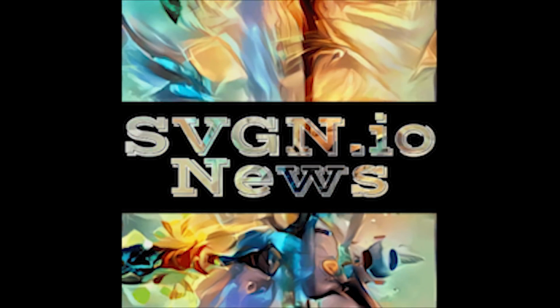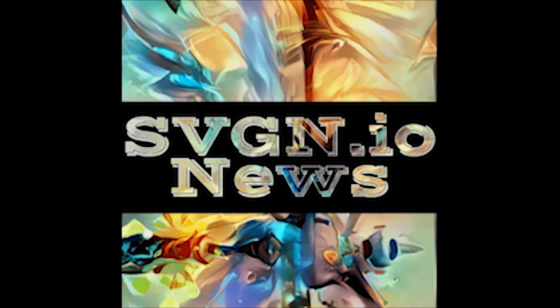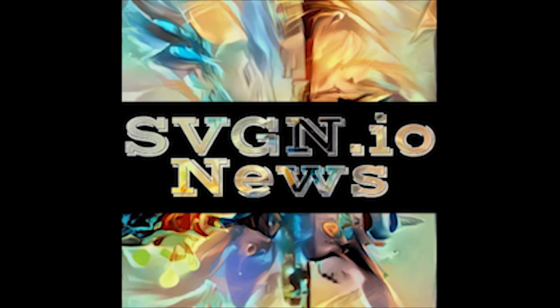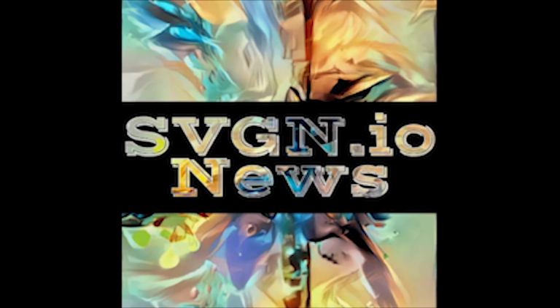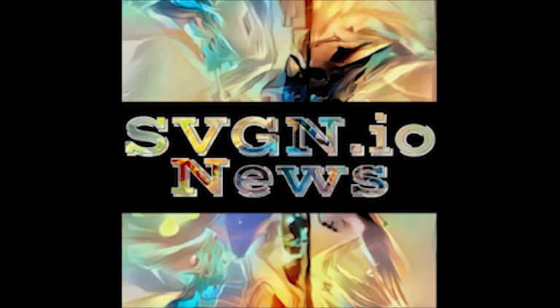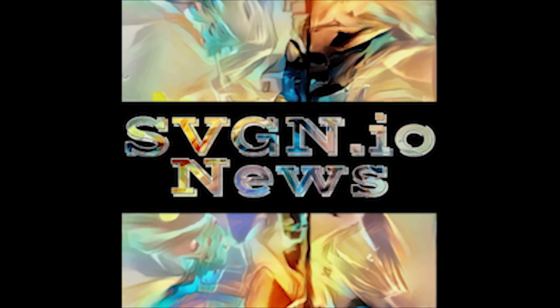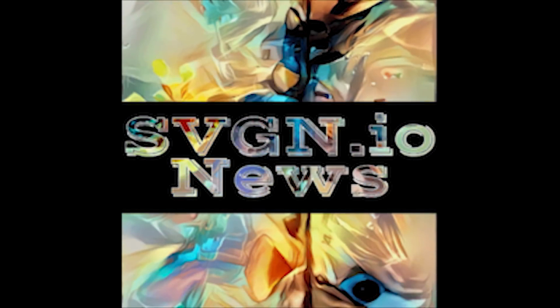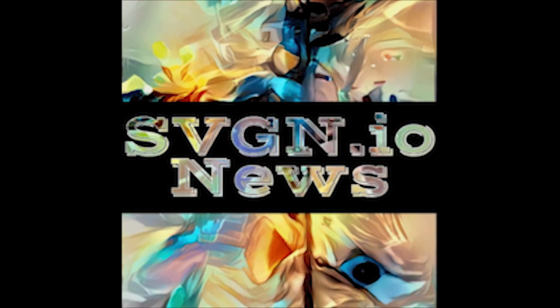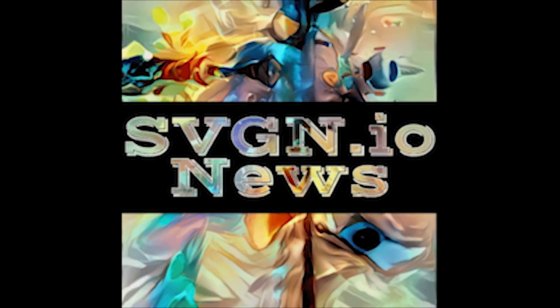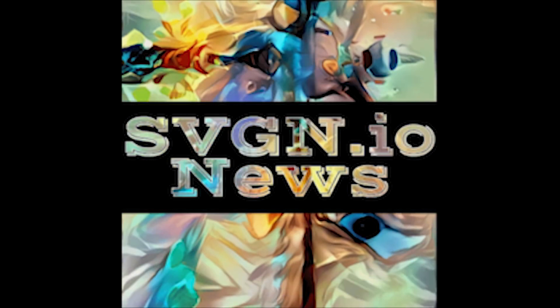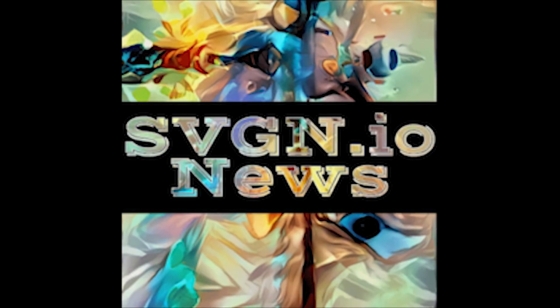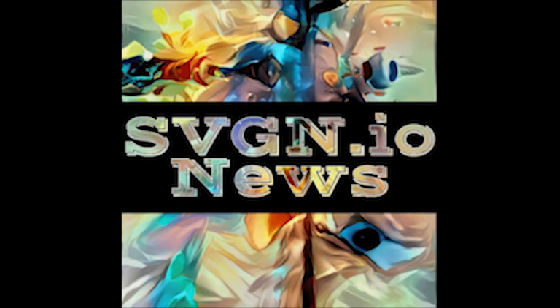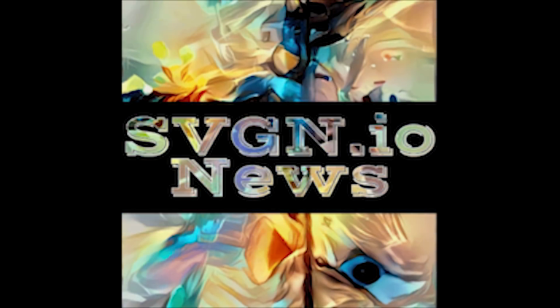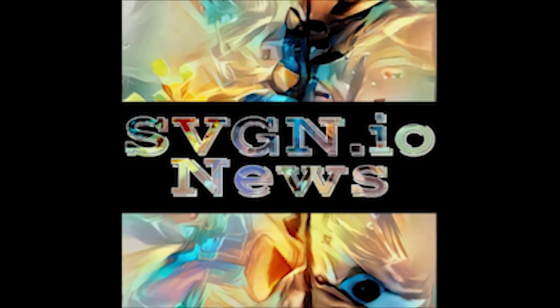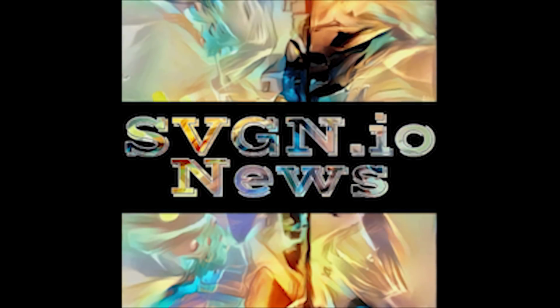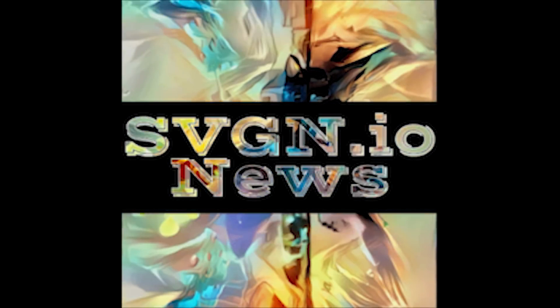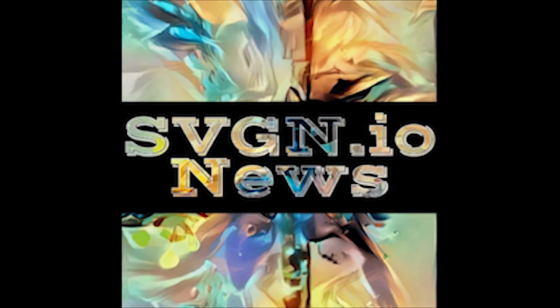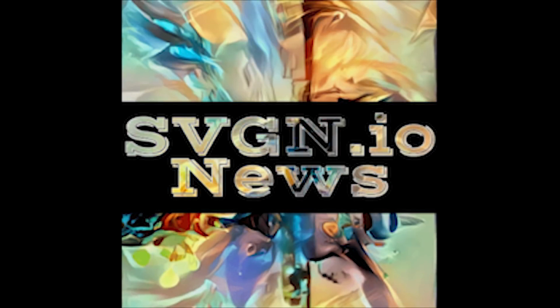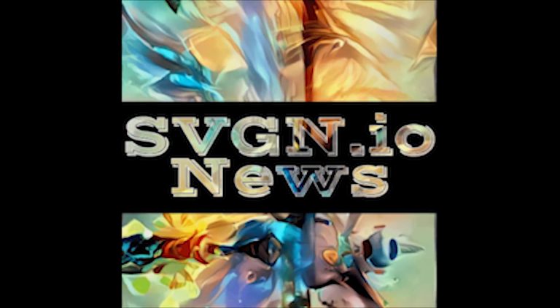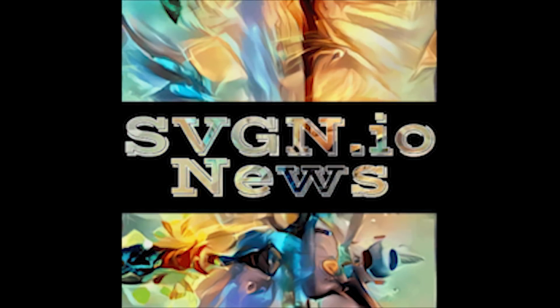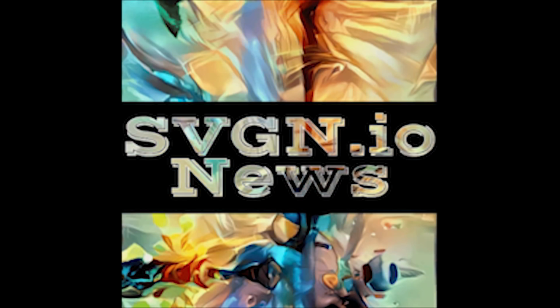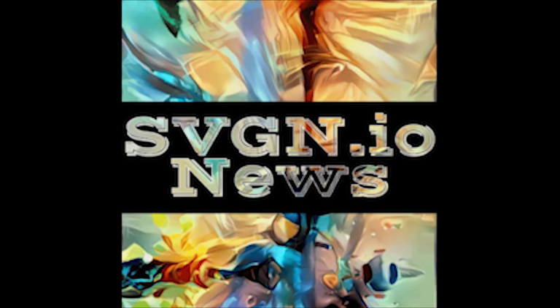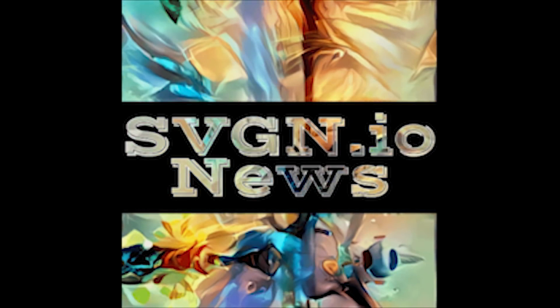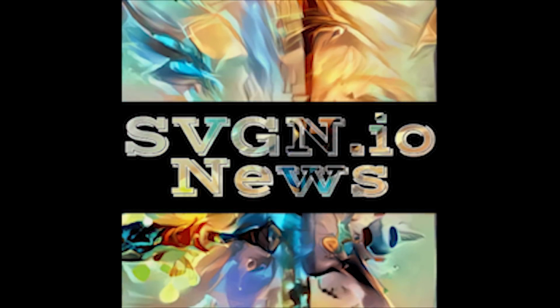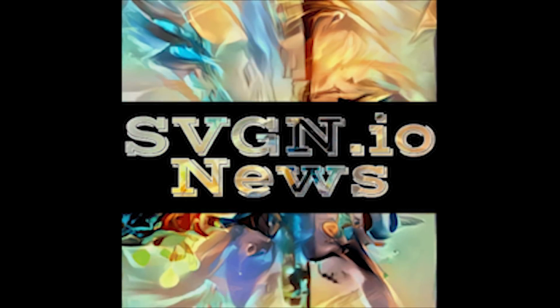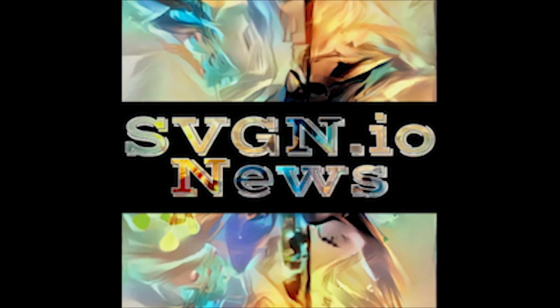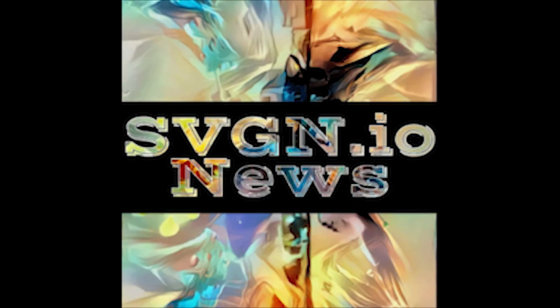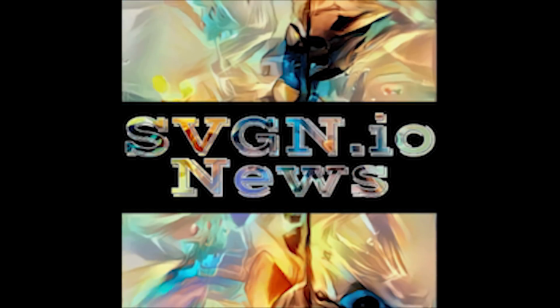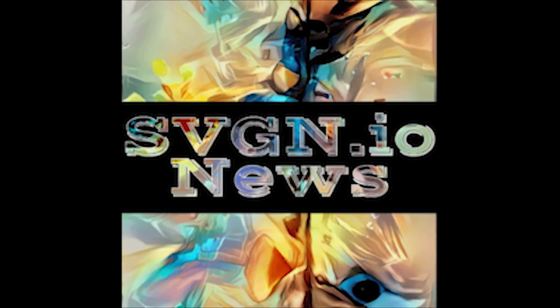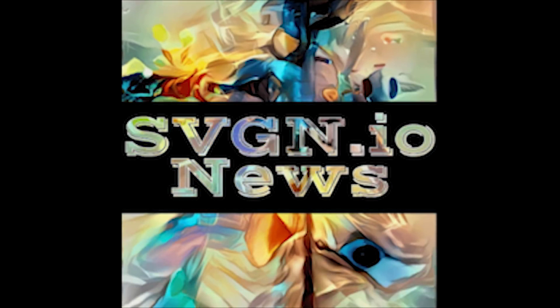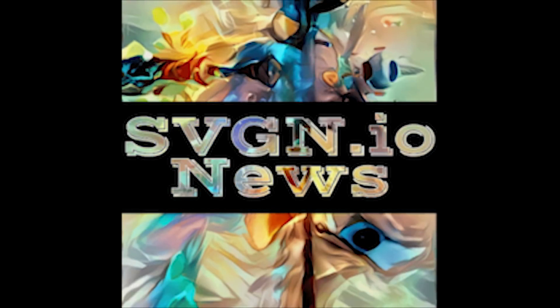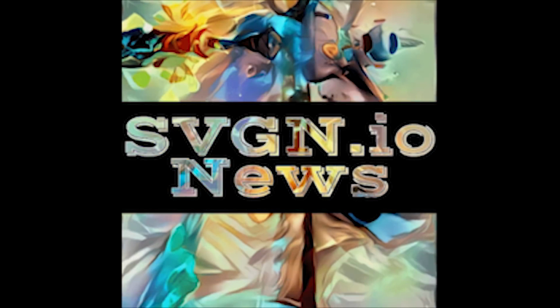Read the full article at svgn.io/news. Dedicated to Brian.